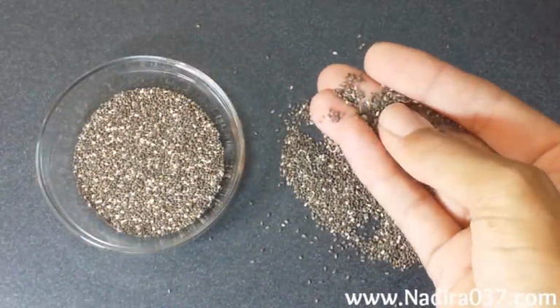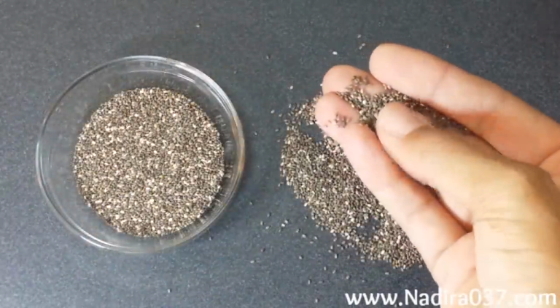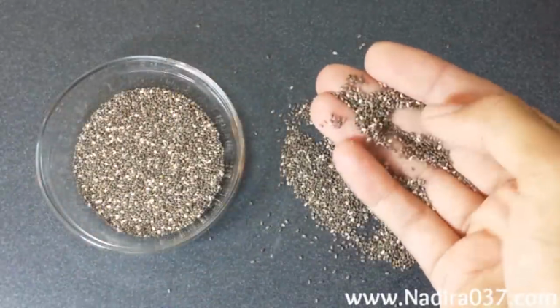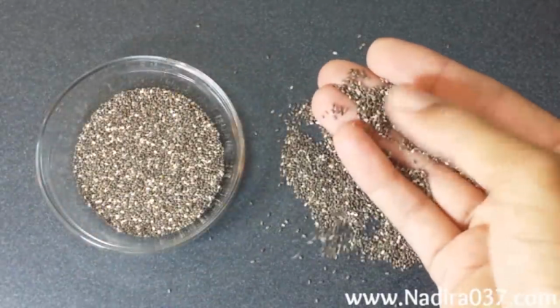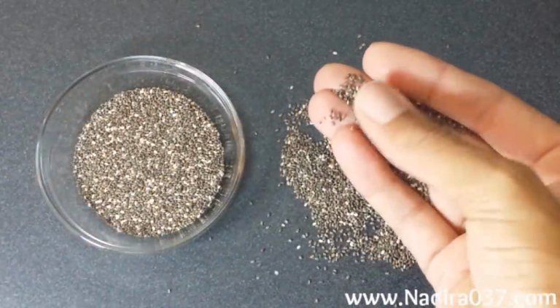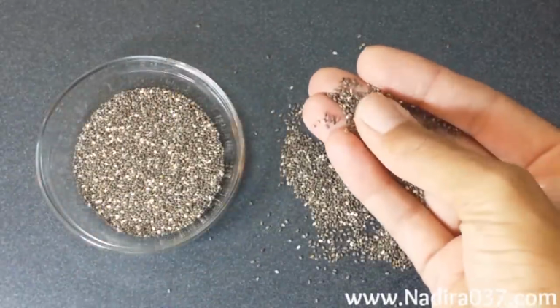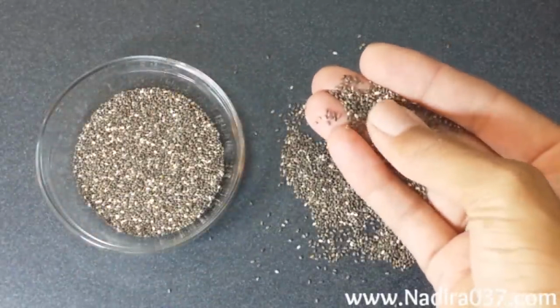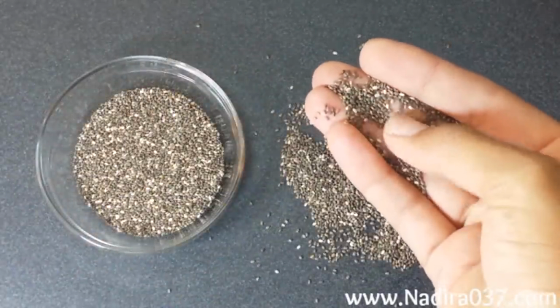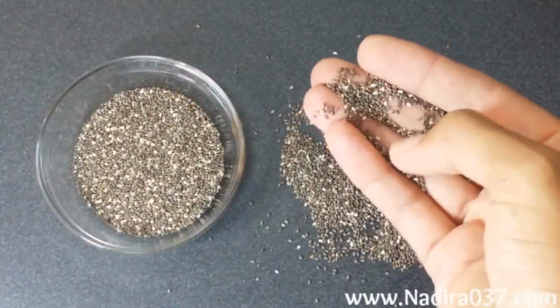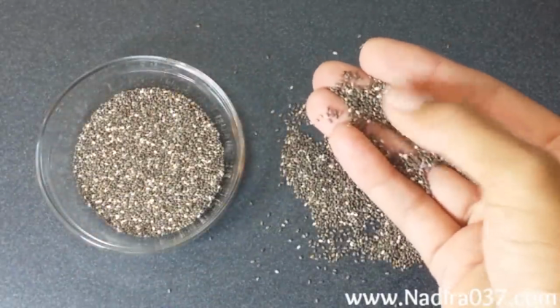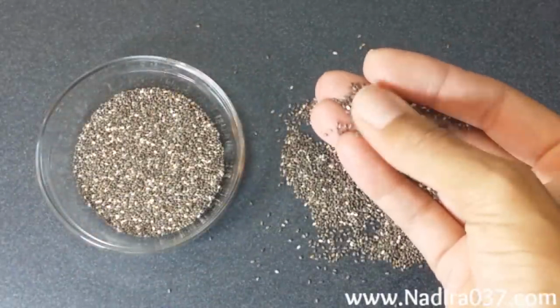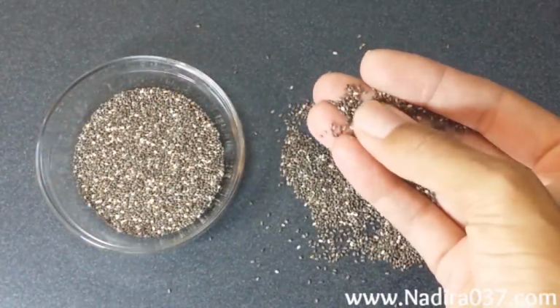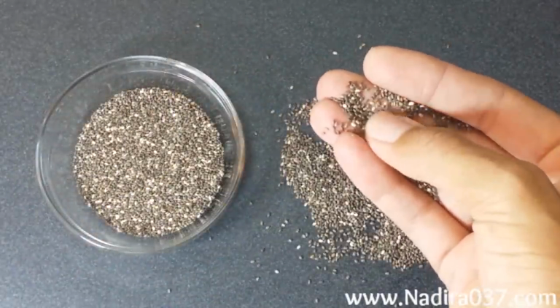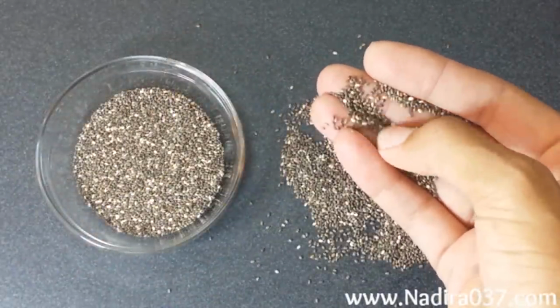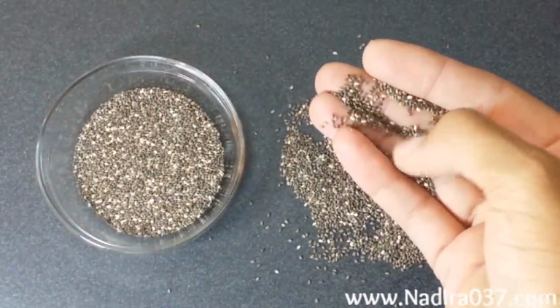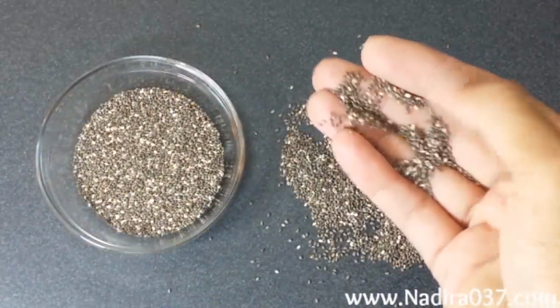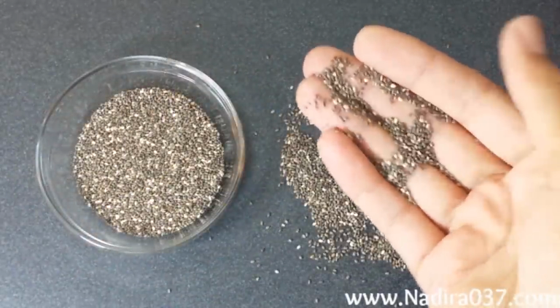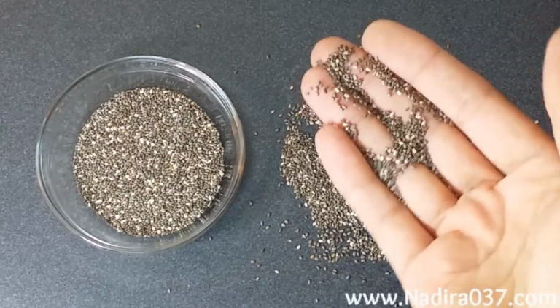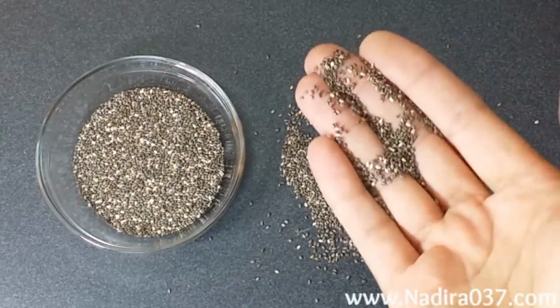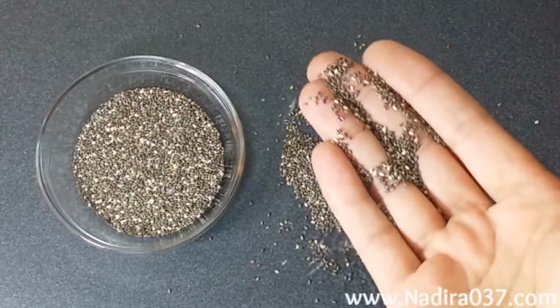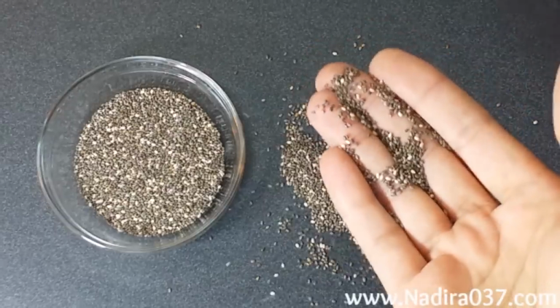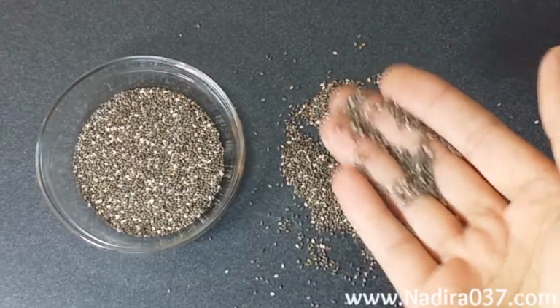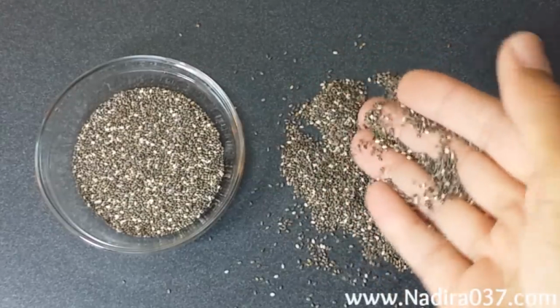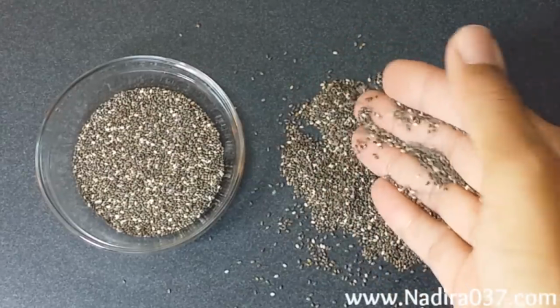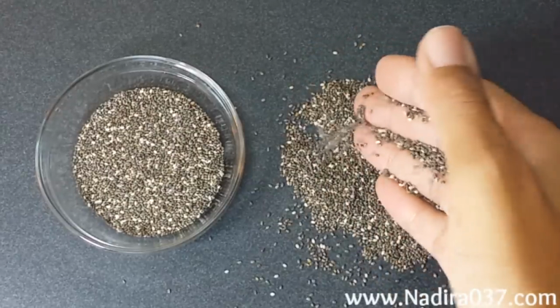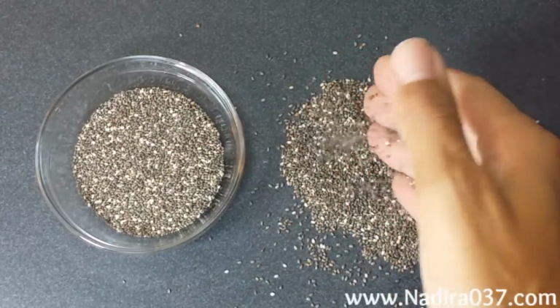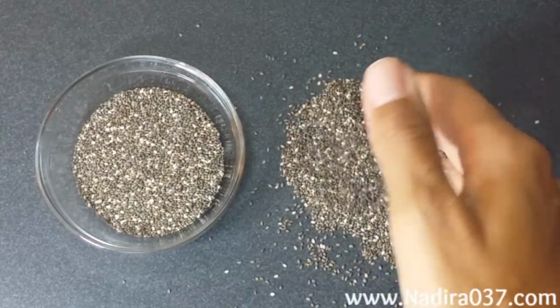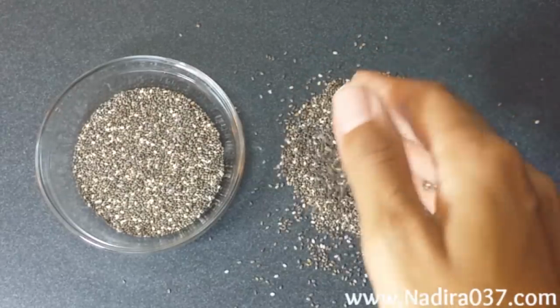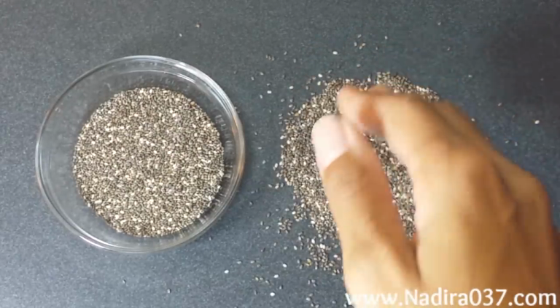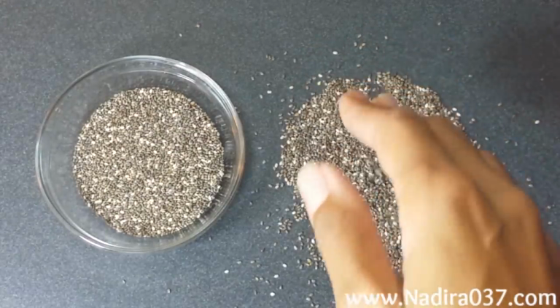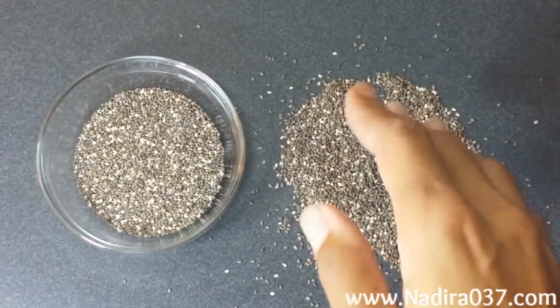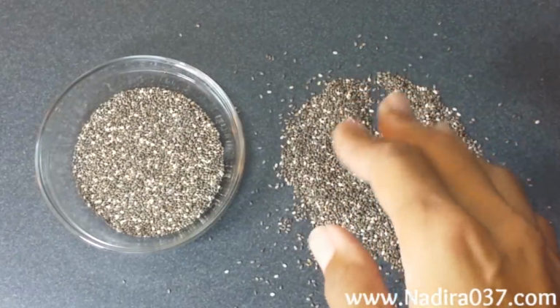I'm using black chia seeds today, but they also come in white as well as a dark brown color.